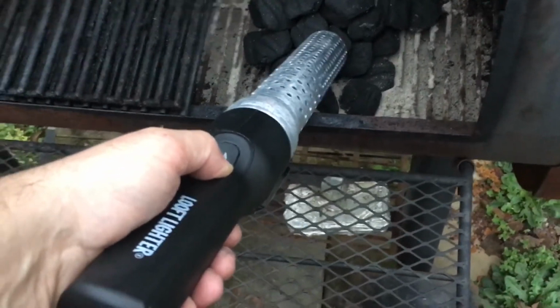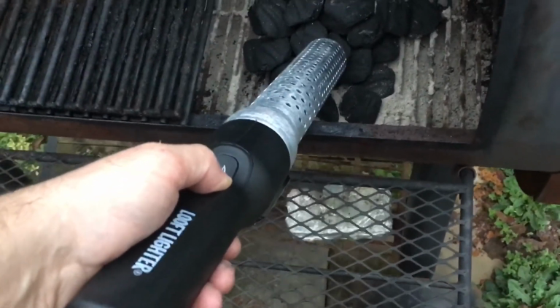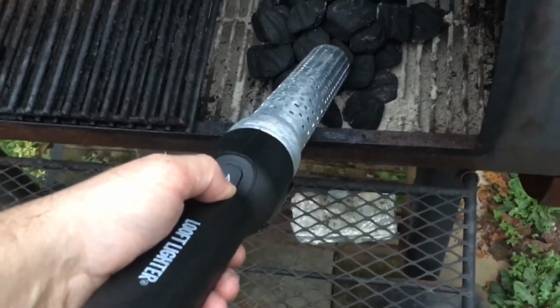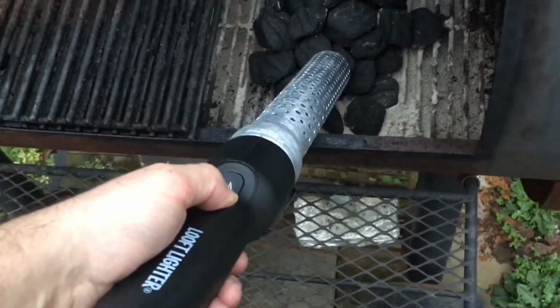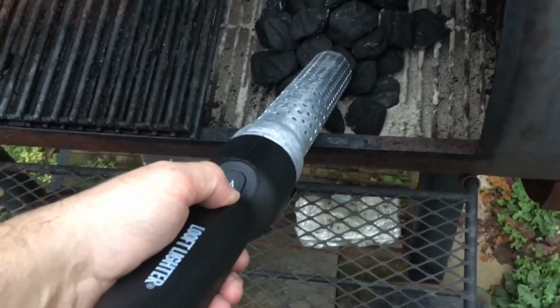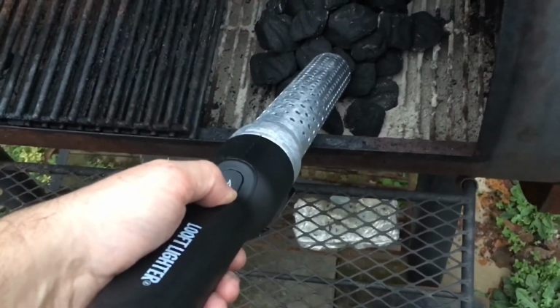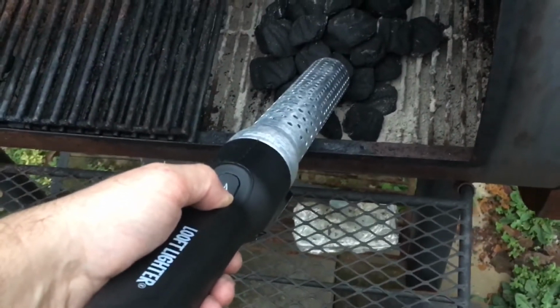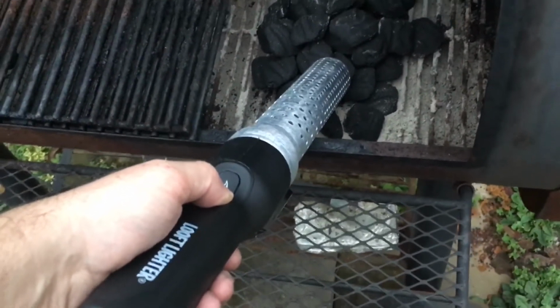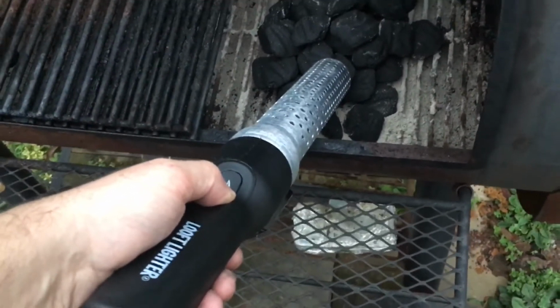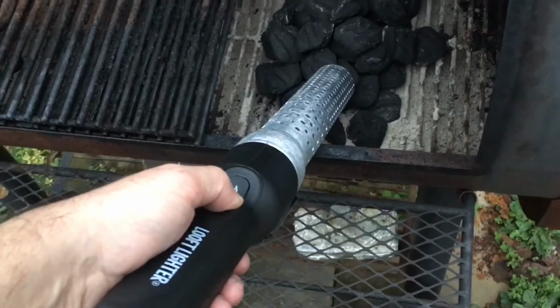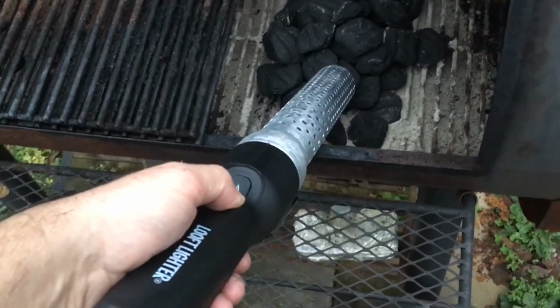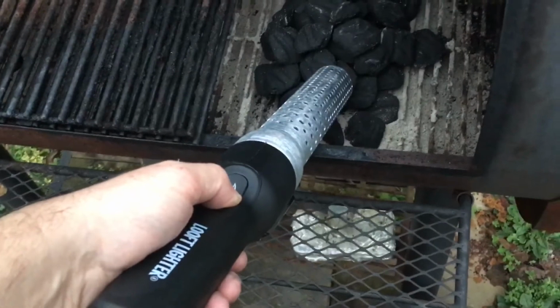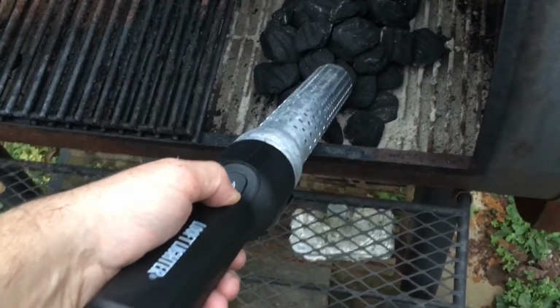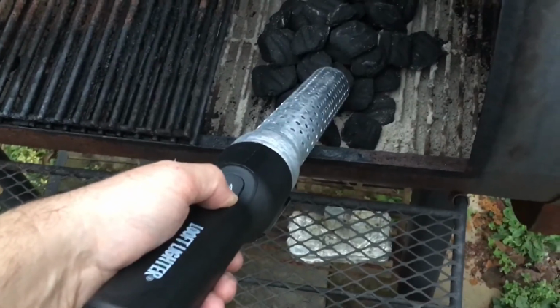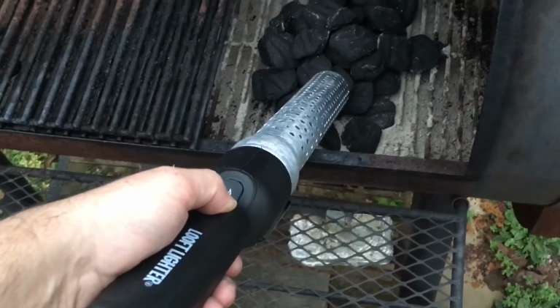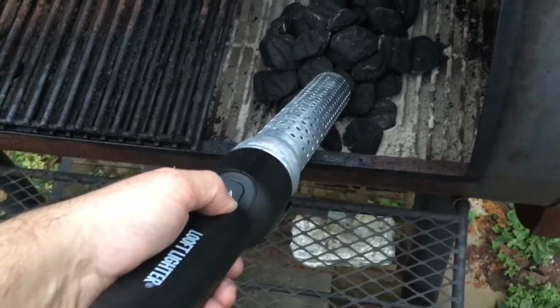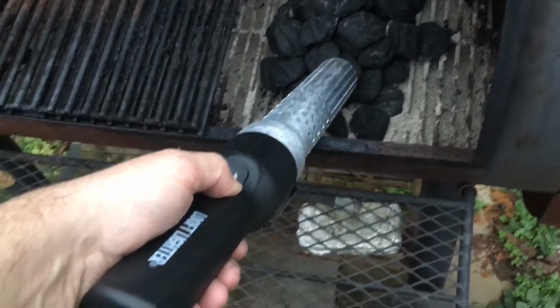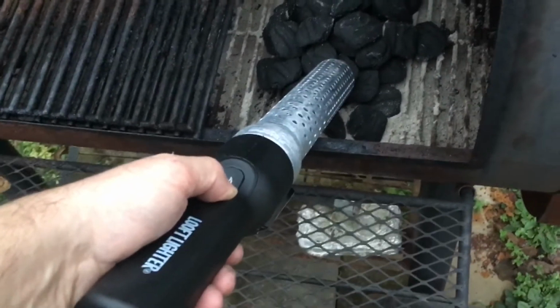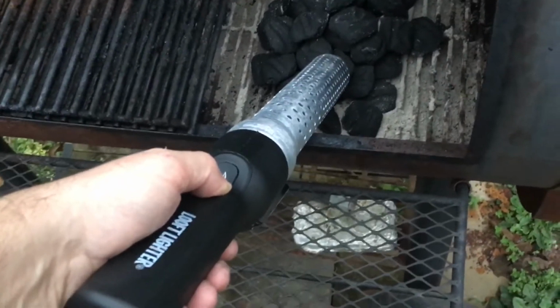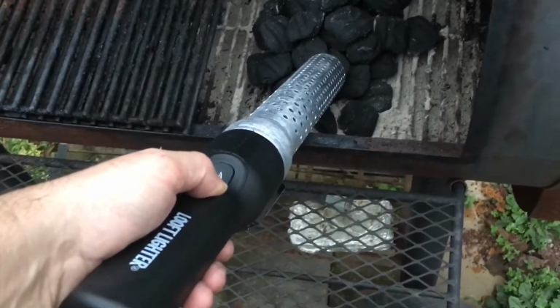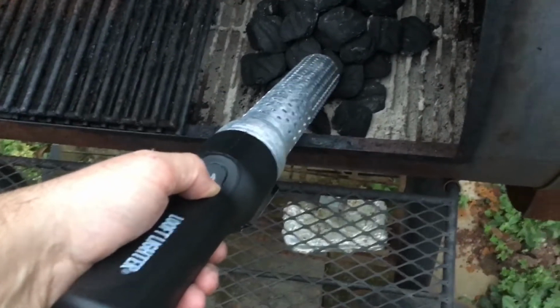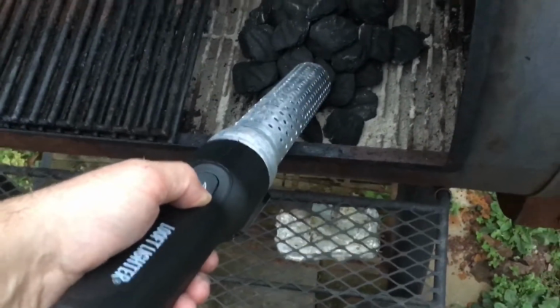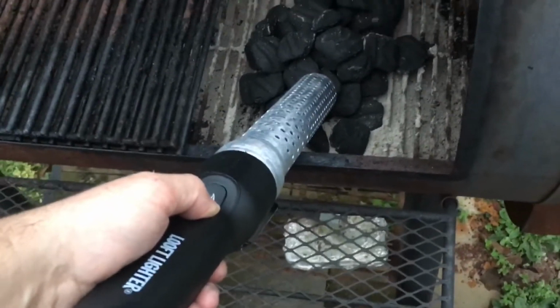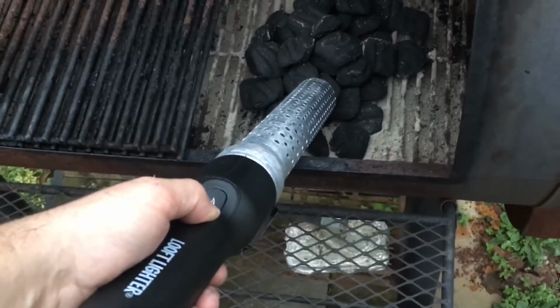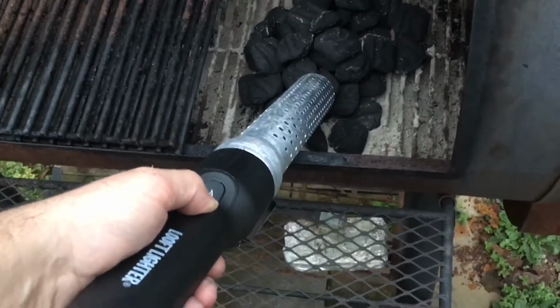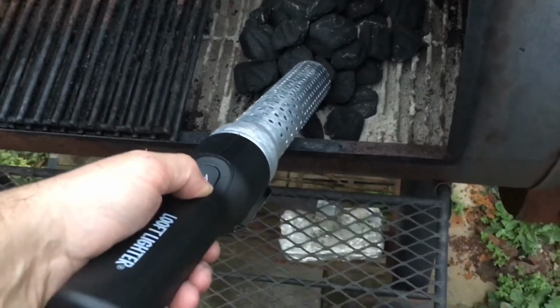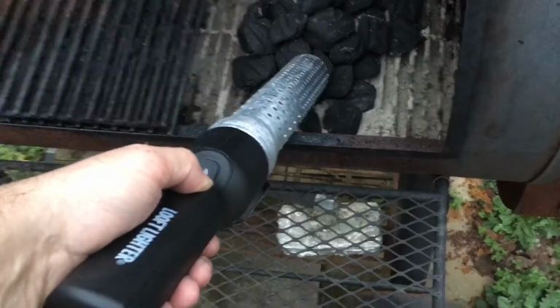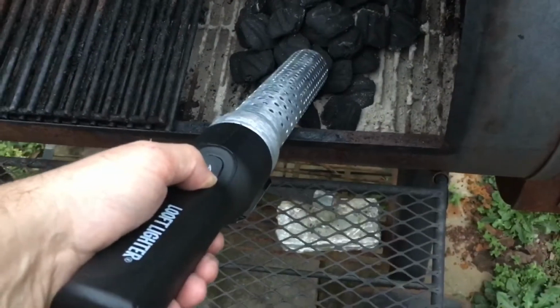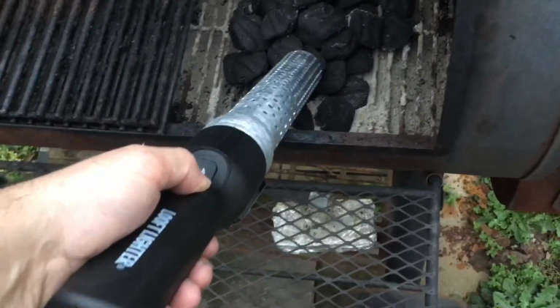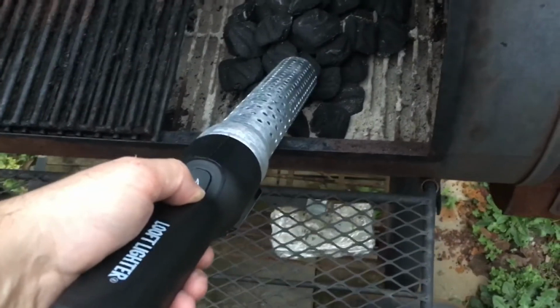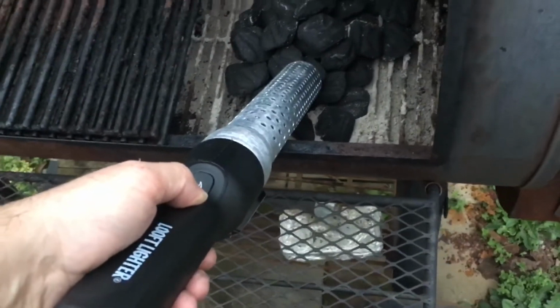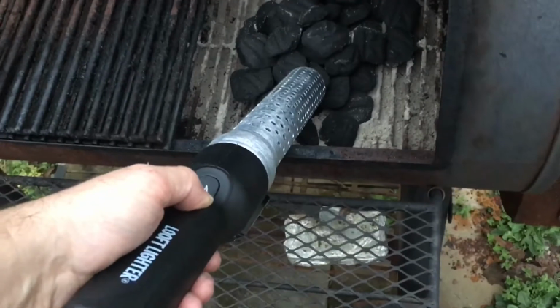Makes me wonder if maybe you should run it first for a bit before you put it to your charcoal, just to make it go faster.